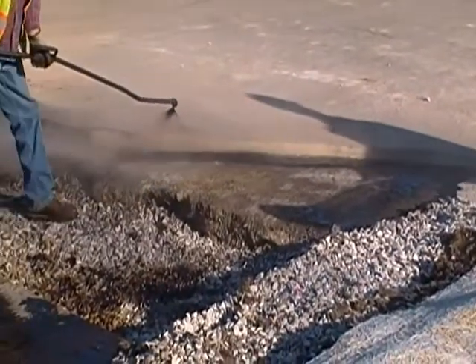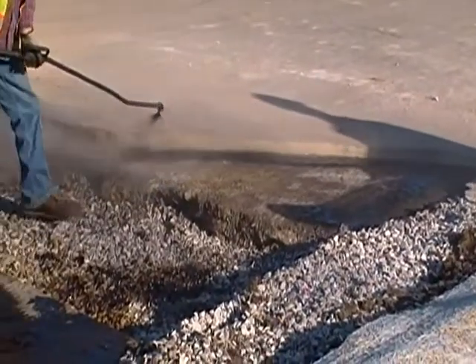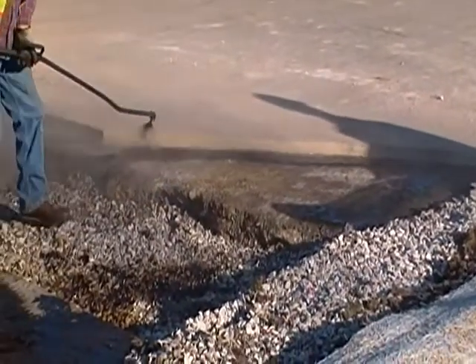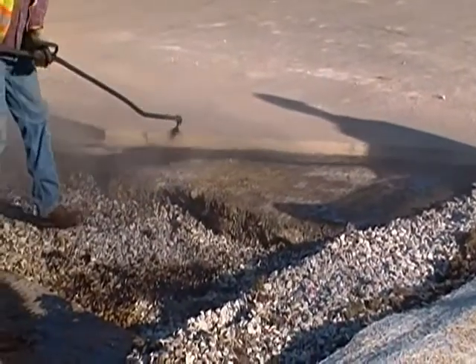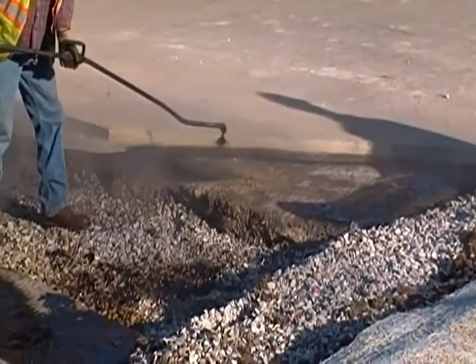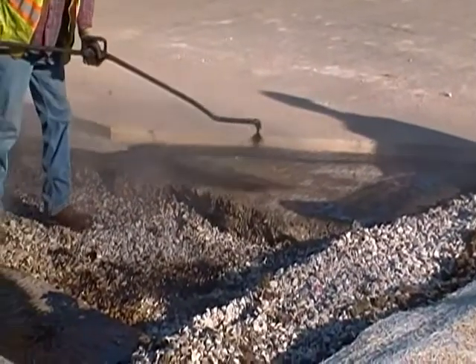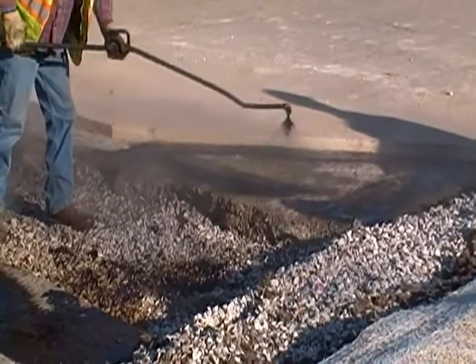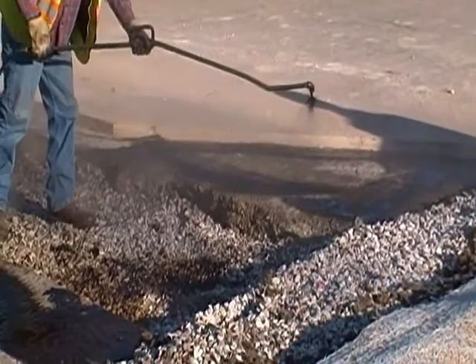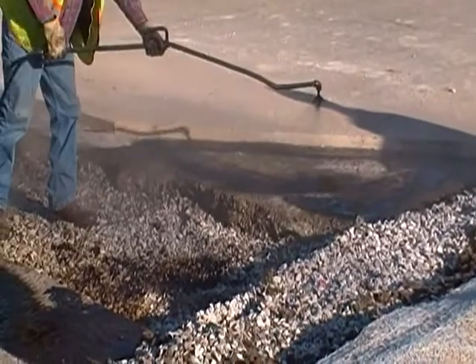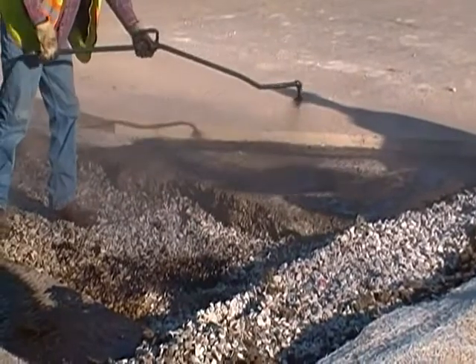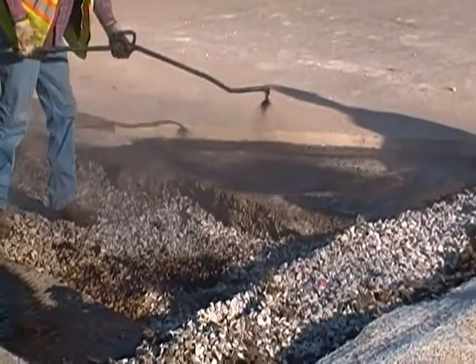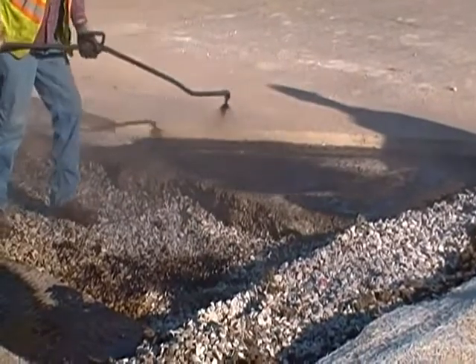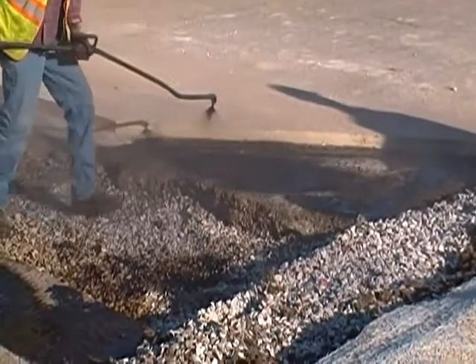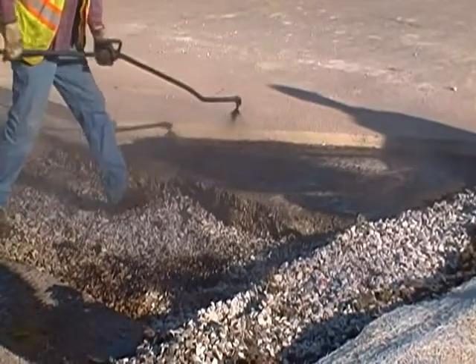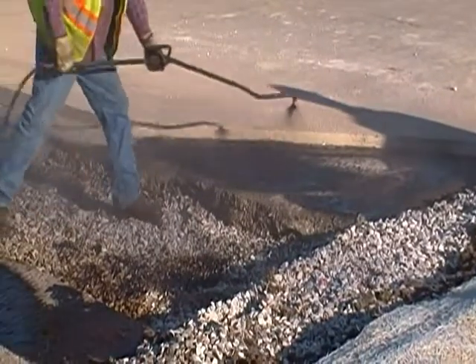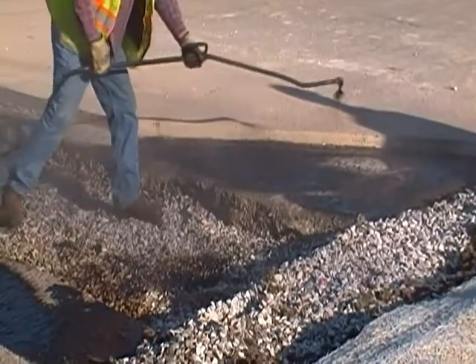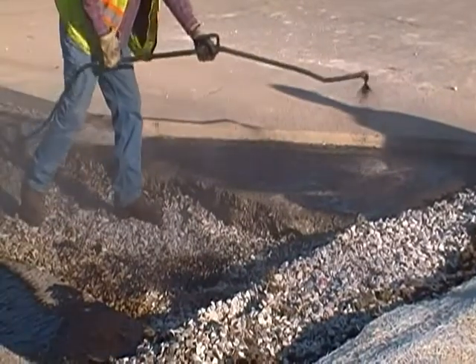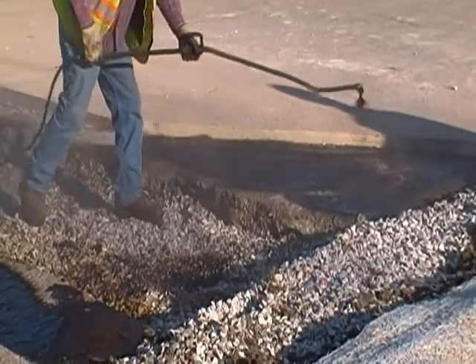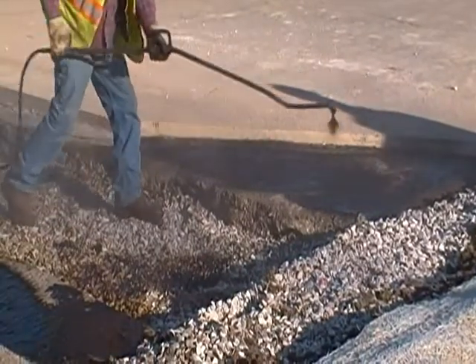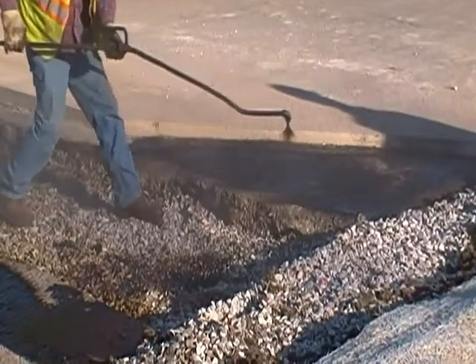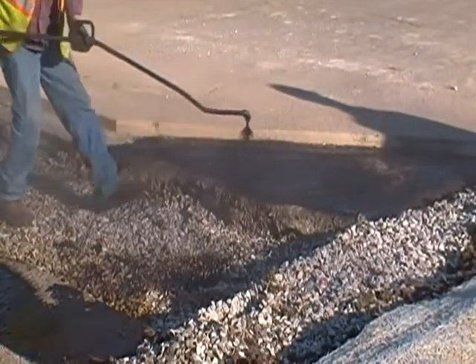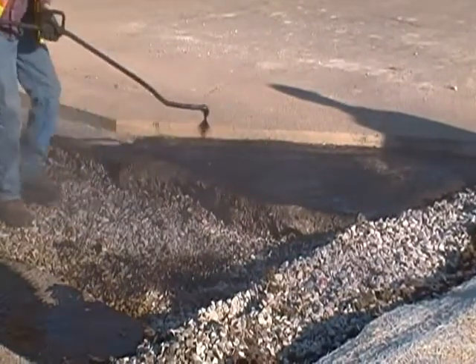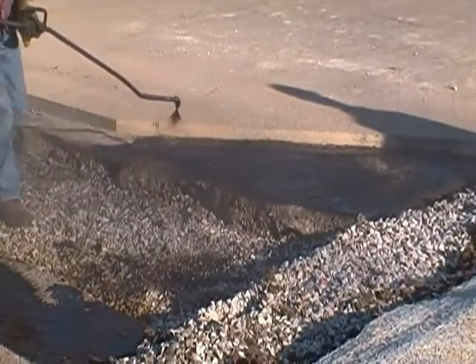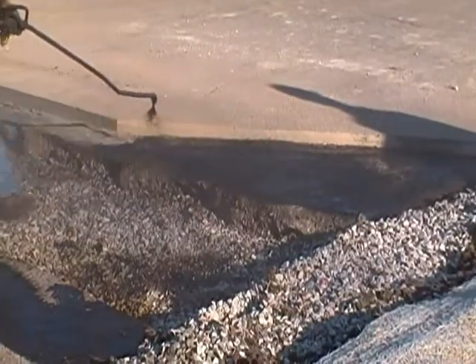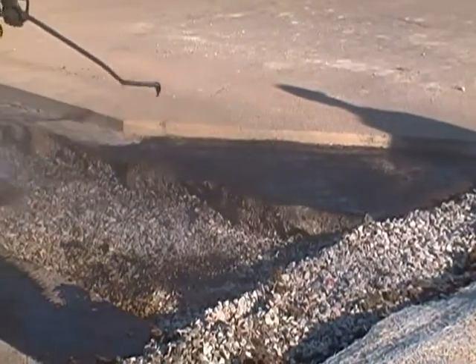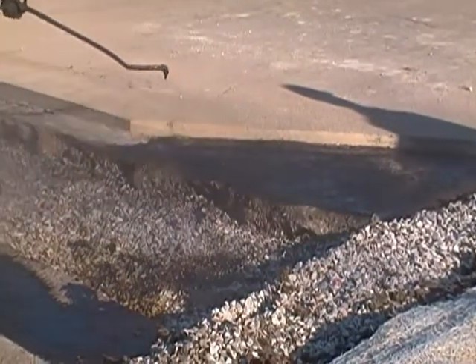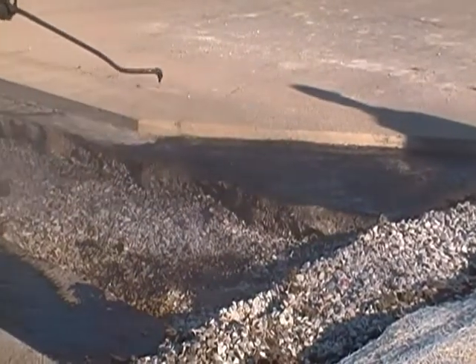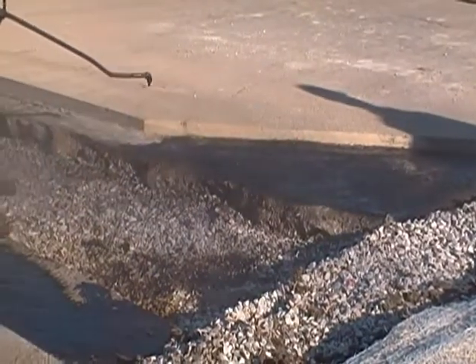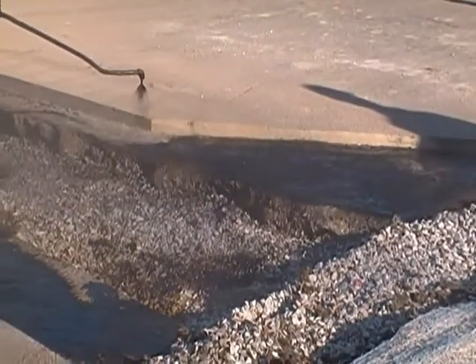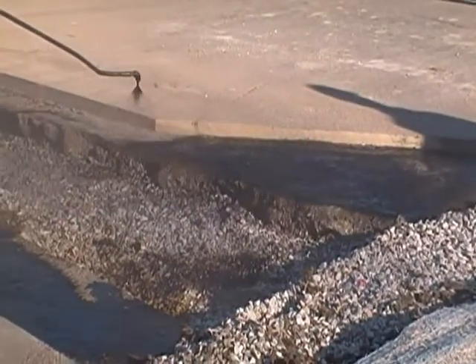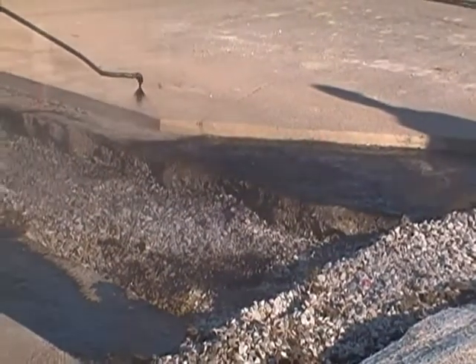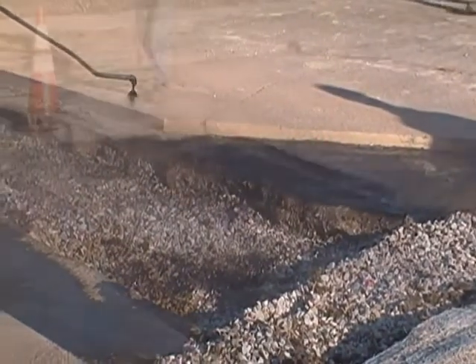Next, a tacky glue is sprayed on the area for better bonding between the two surfaces.